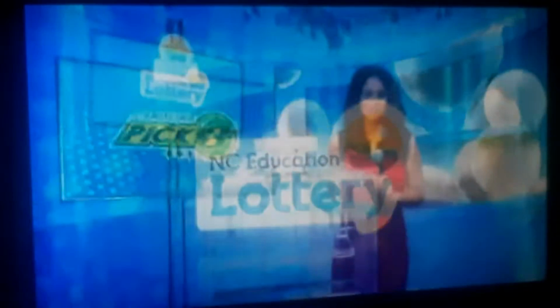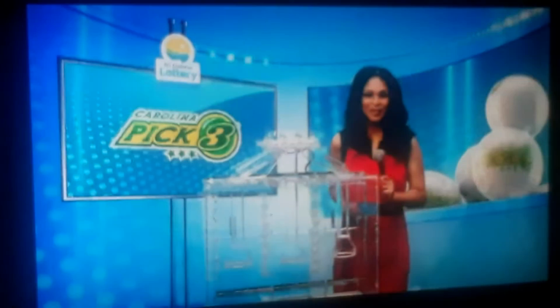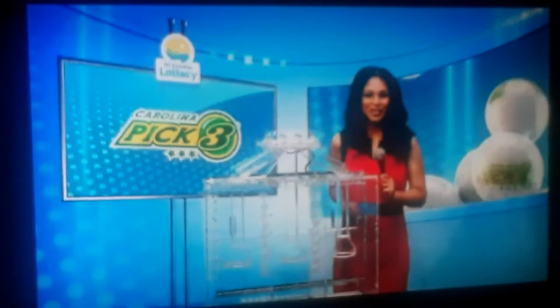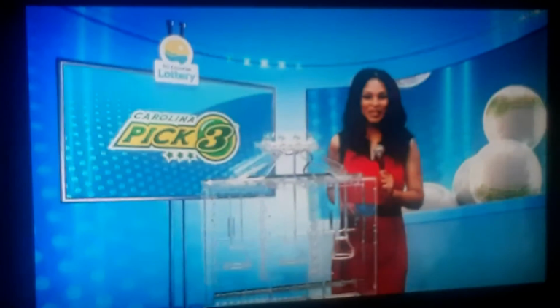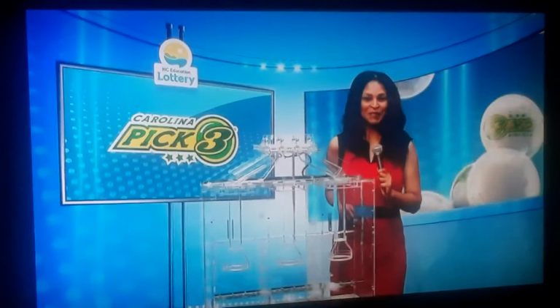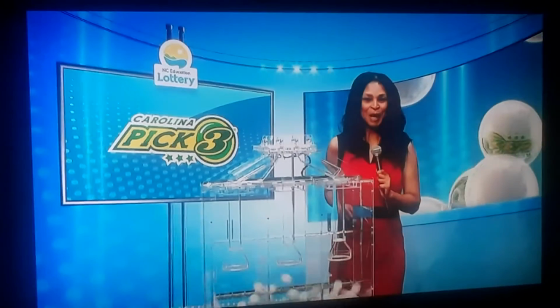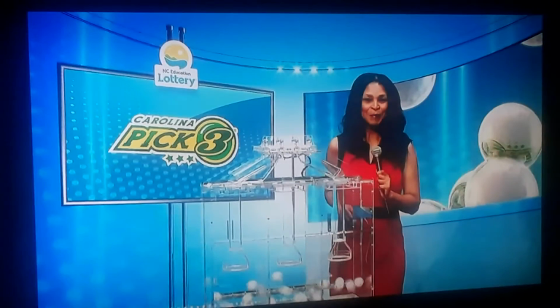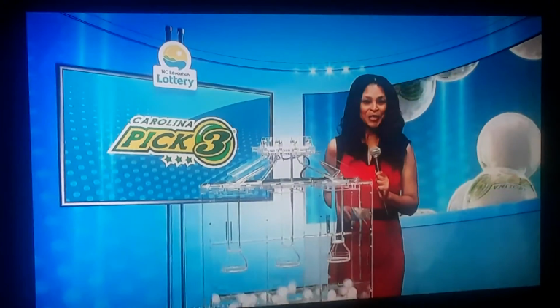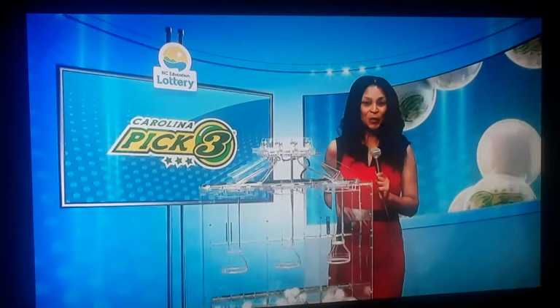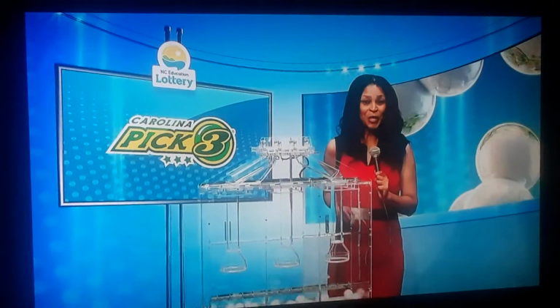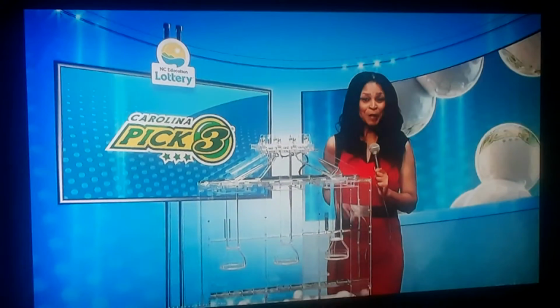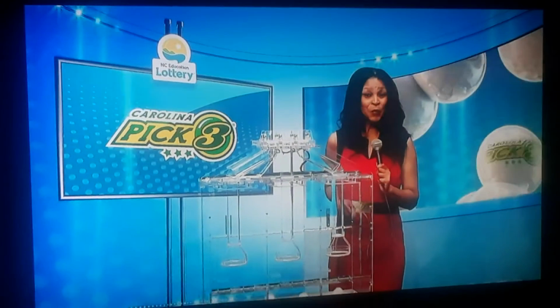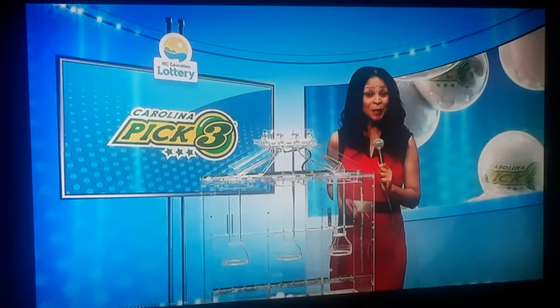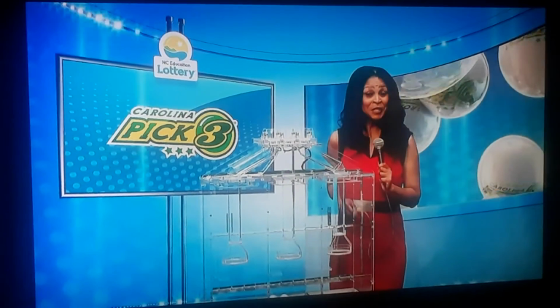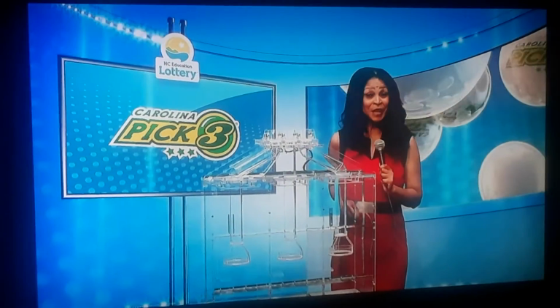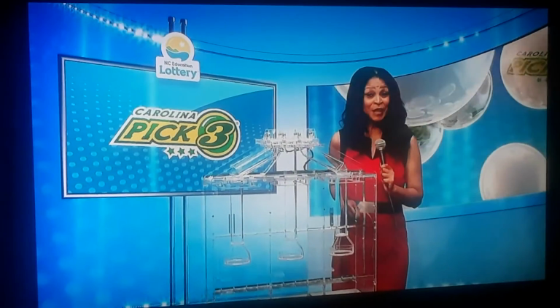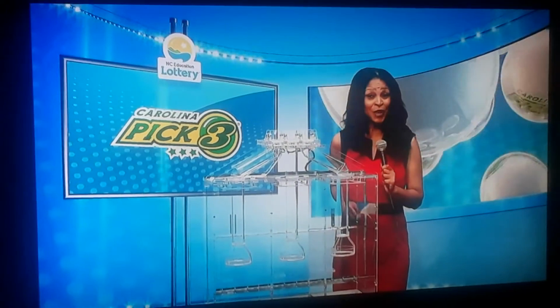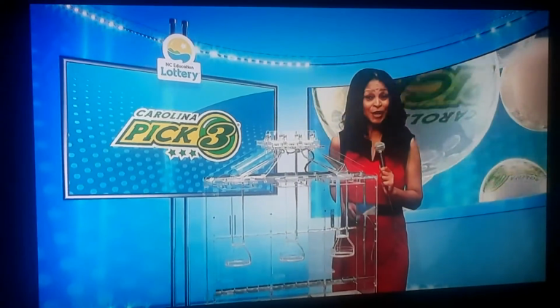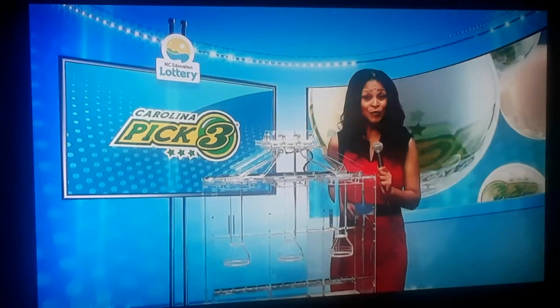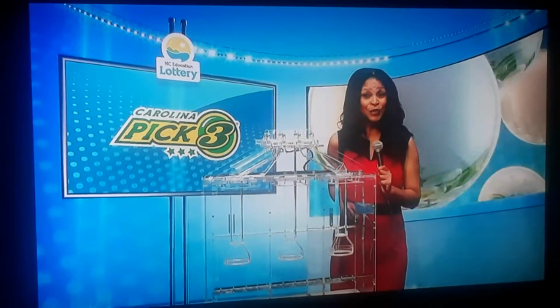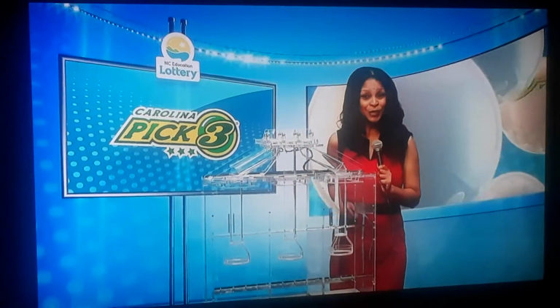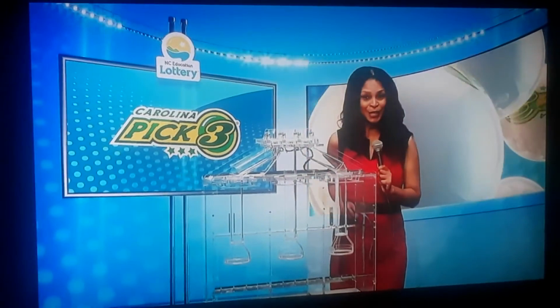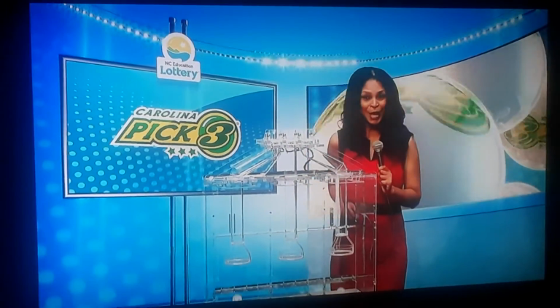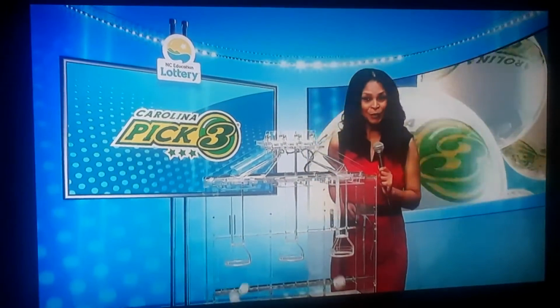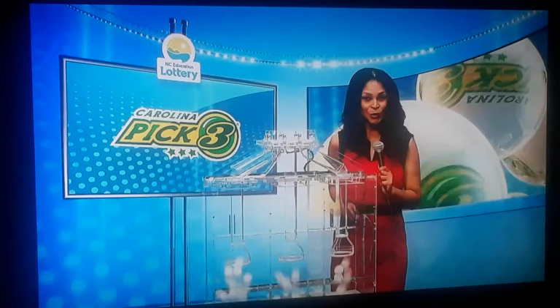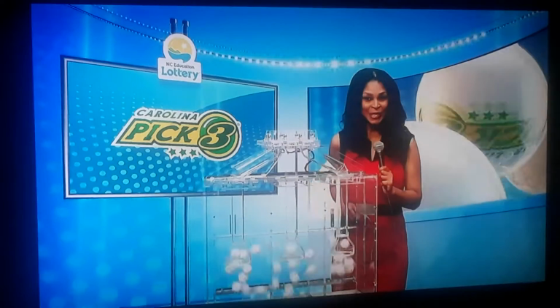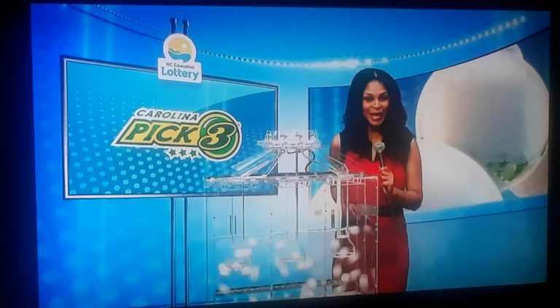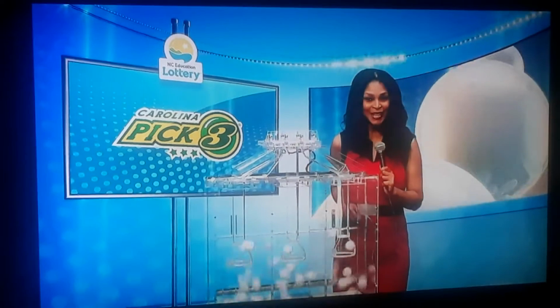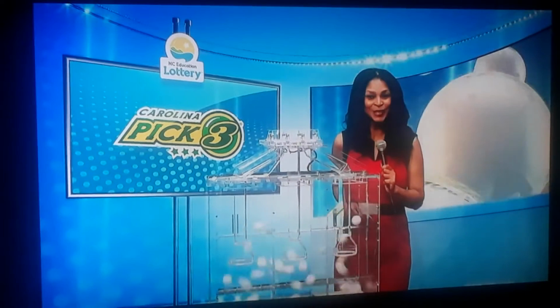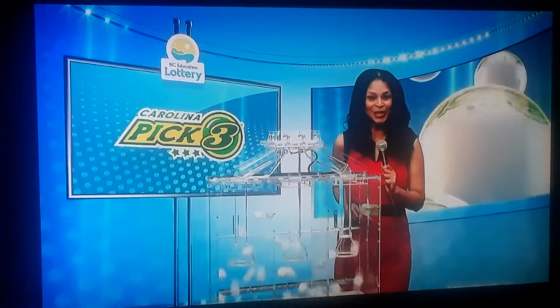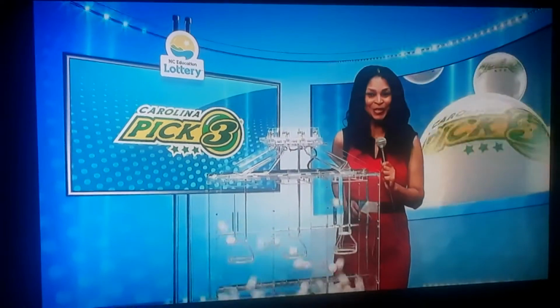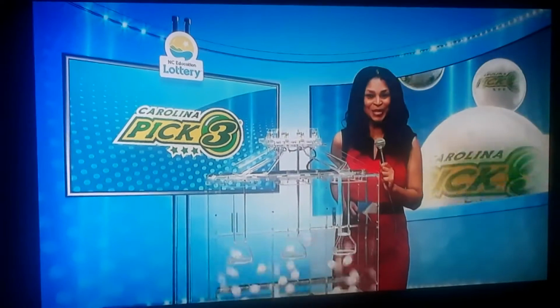Good evening, I'm Sonya Williams. Welcome to tonight's drawings for Thursday, April 22nd, 2021.